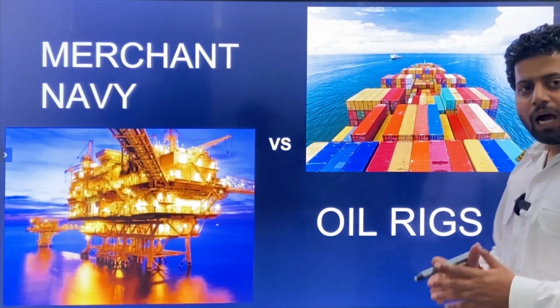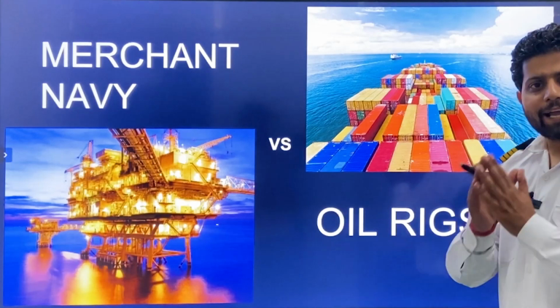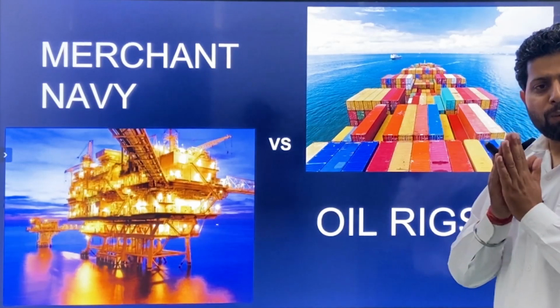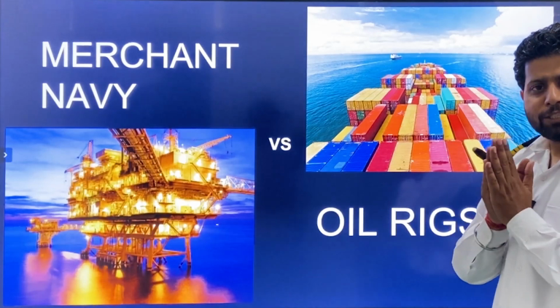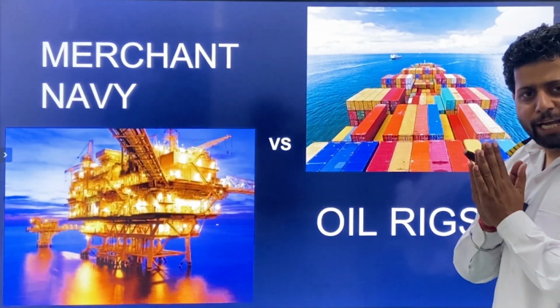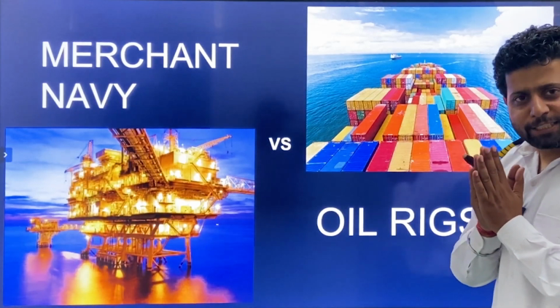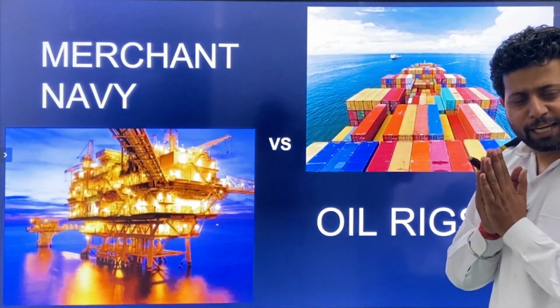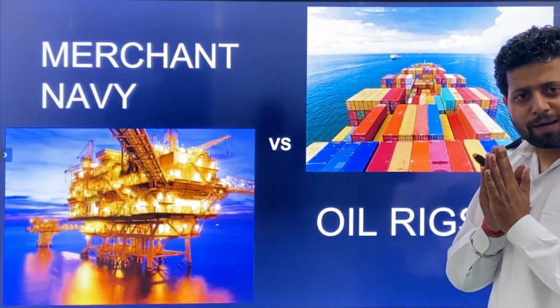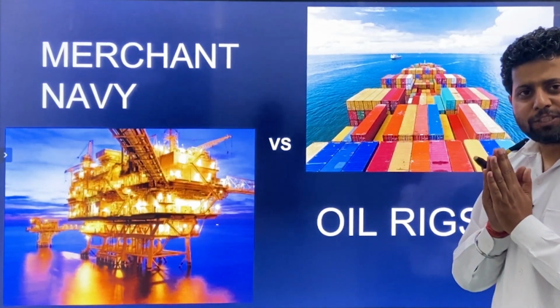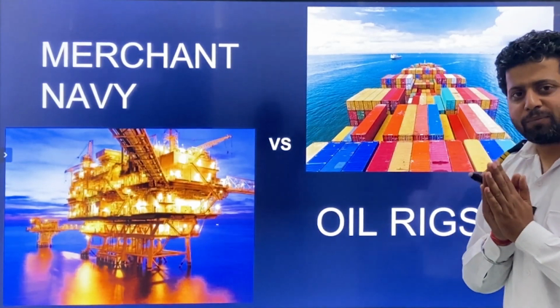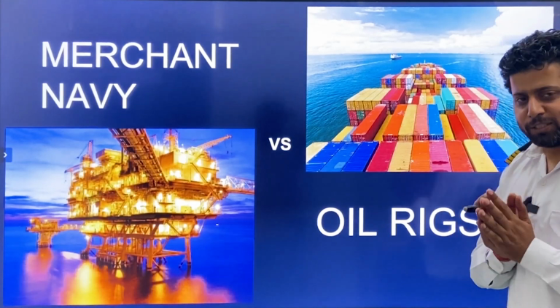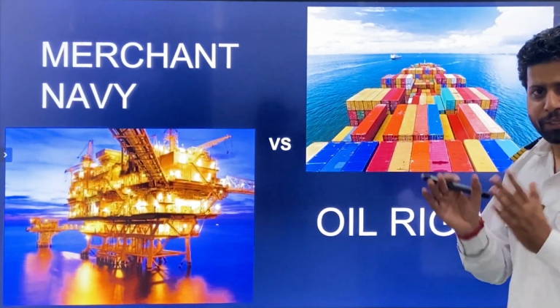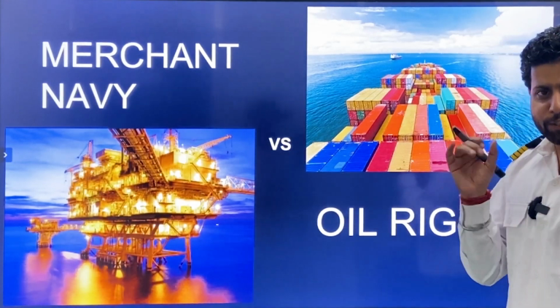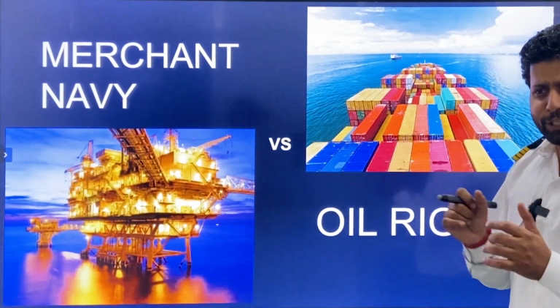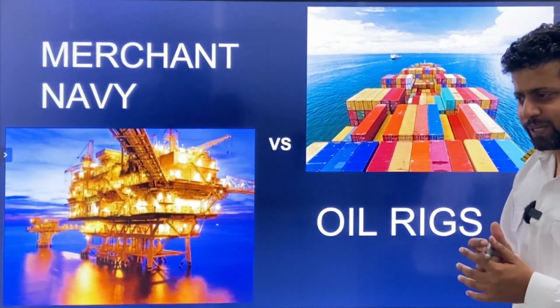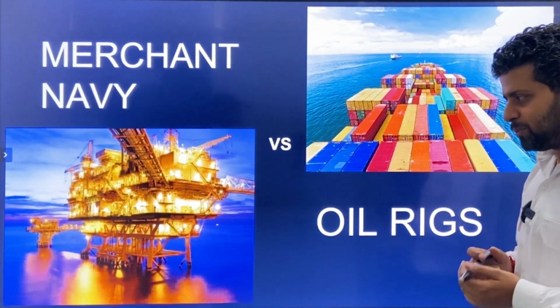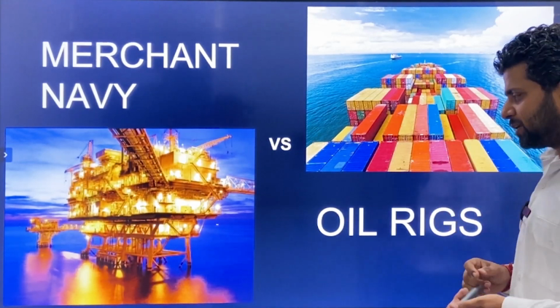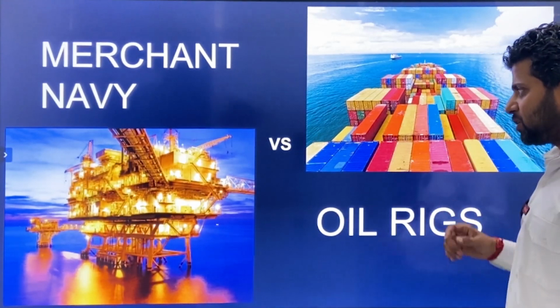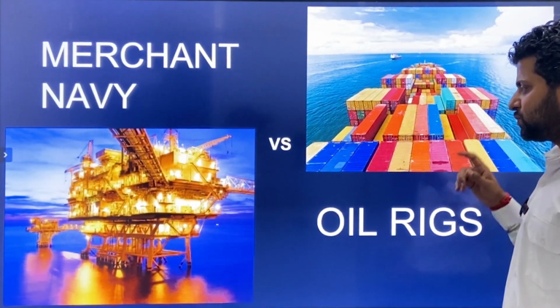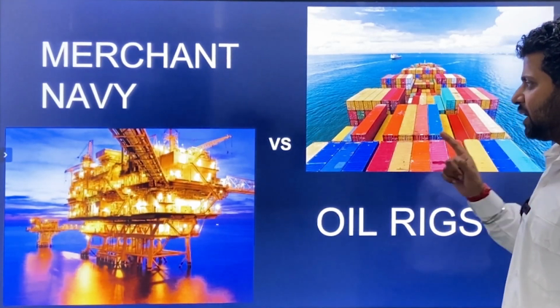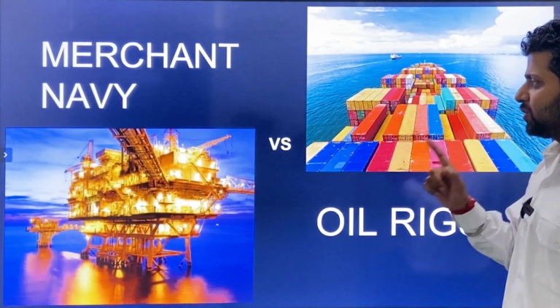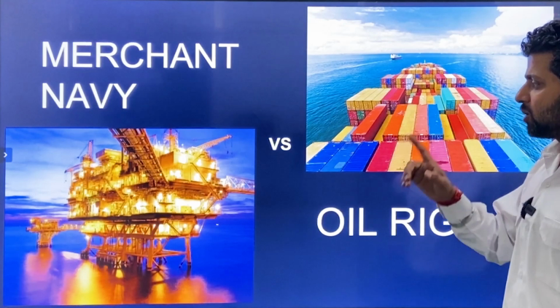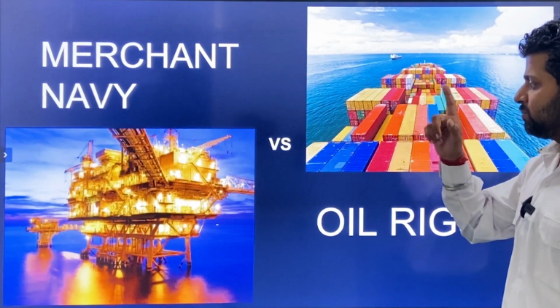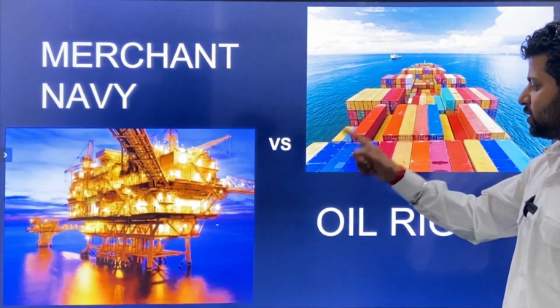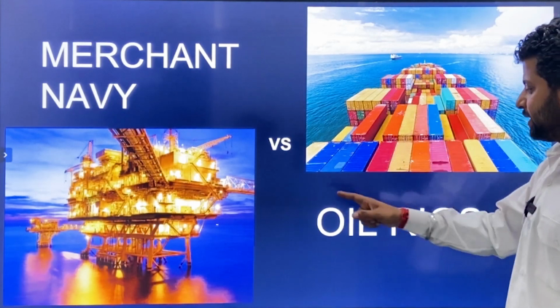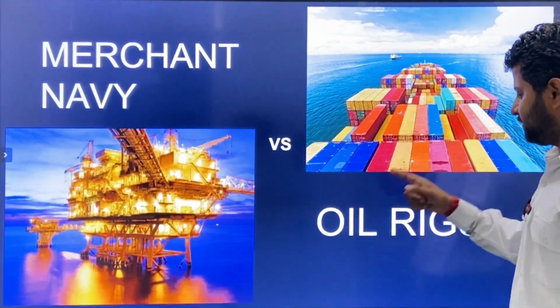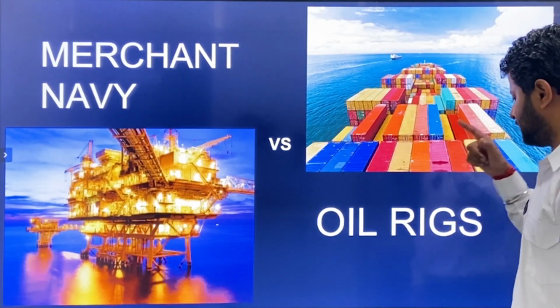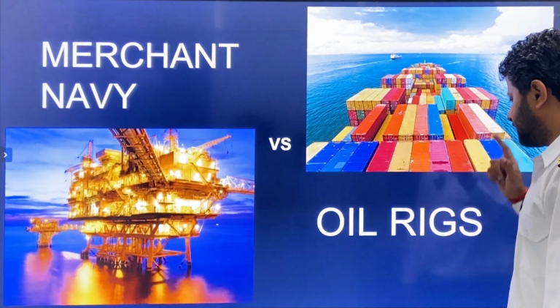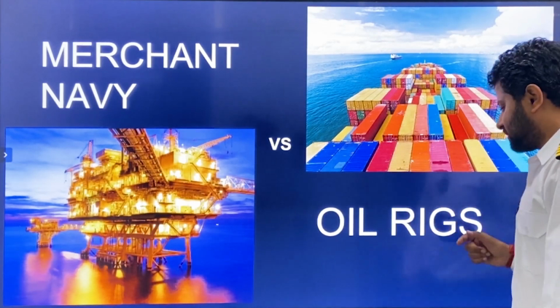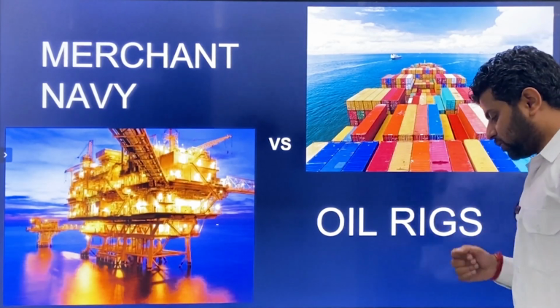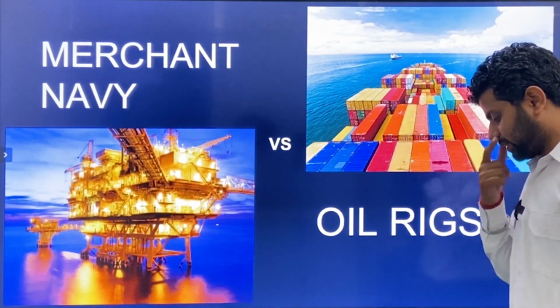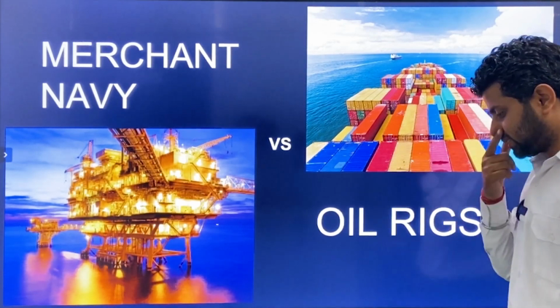Hi everyone, Jai Hind, Jai Bharat, Jai Mahathadi. Today's video is very important because we are going to talk about Merchant Navy versus oil rigs.